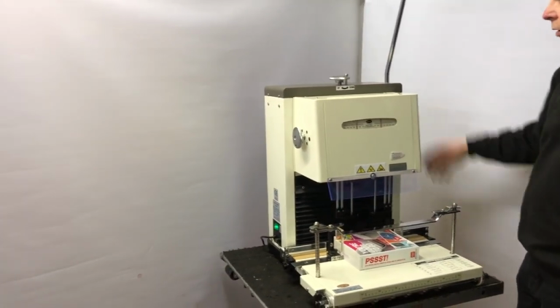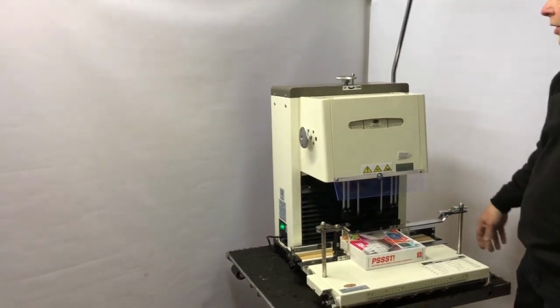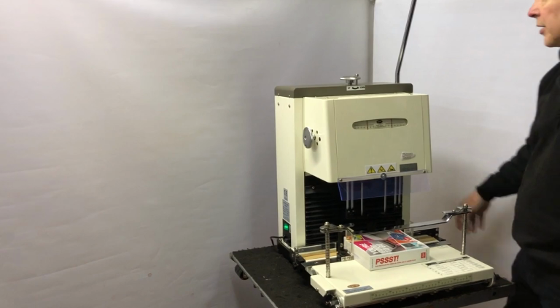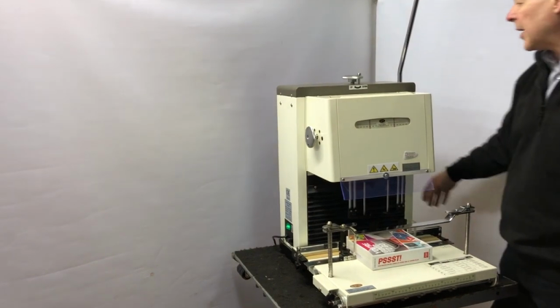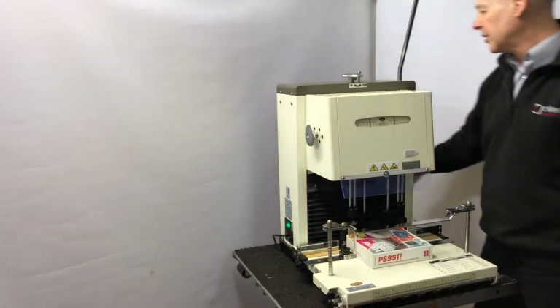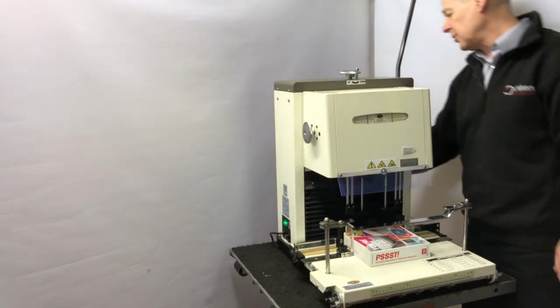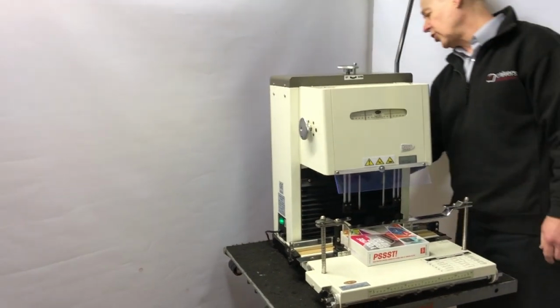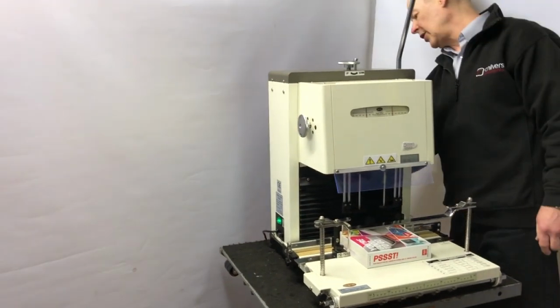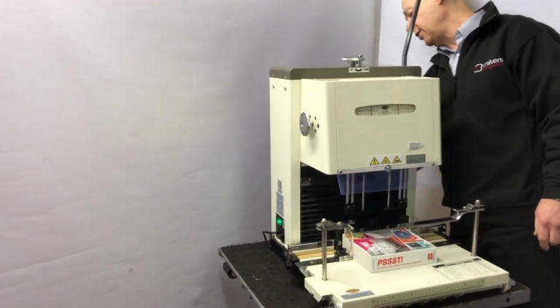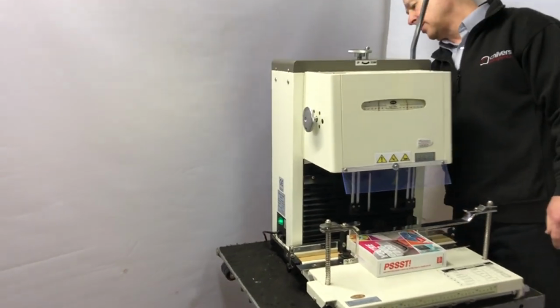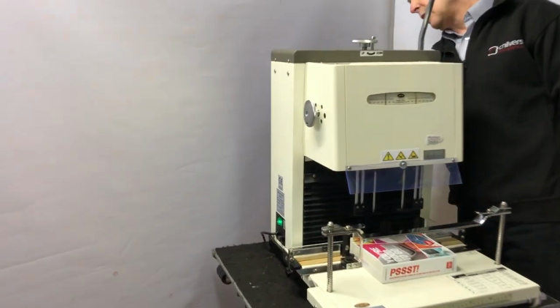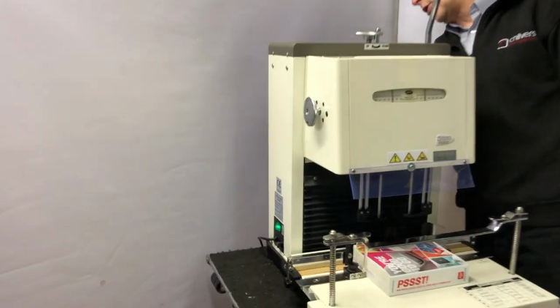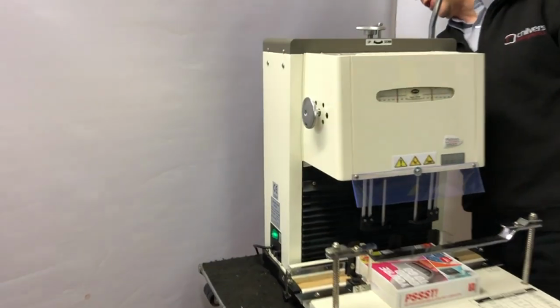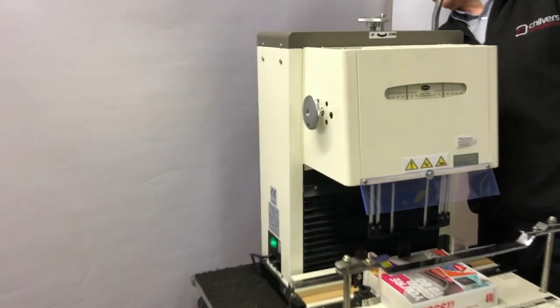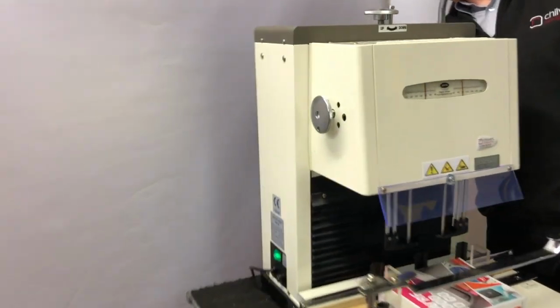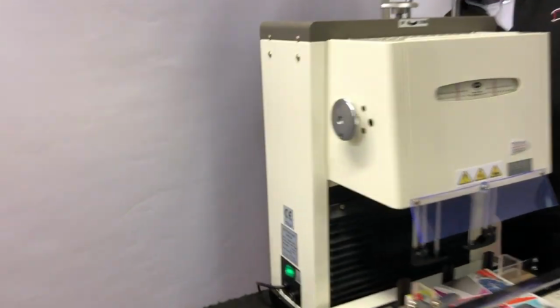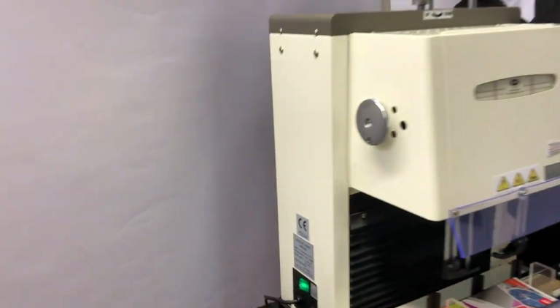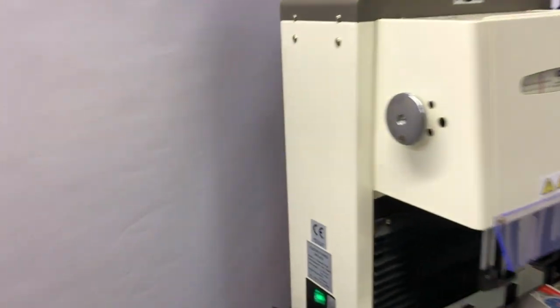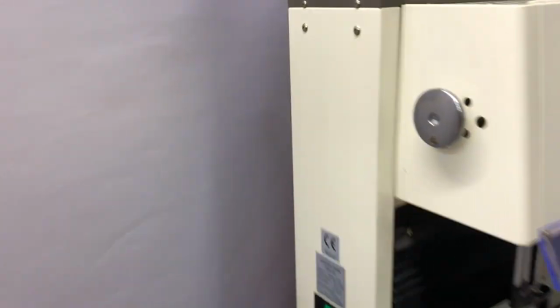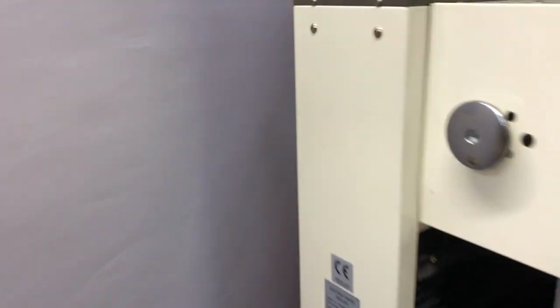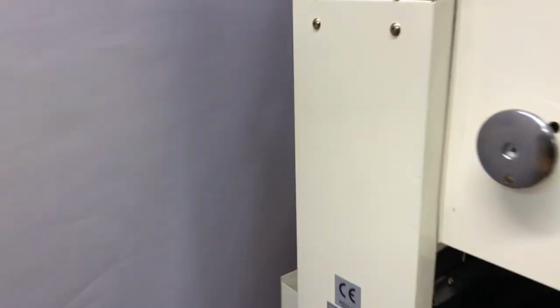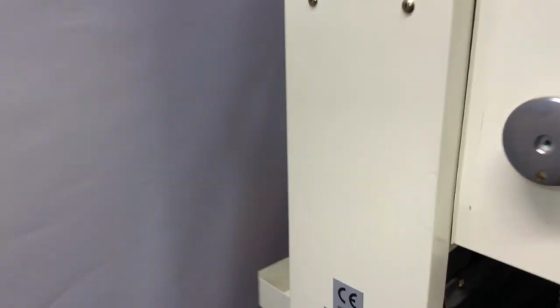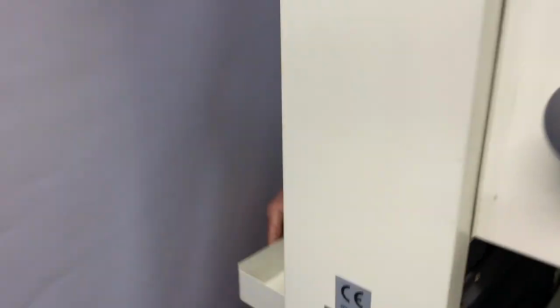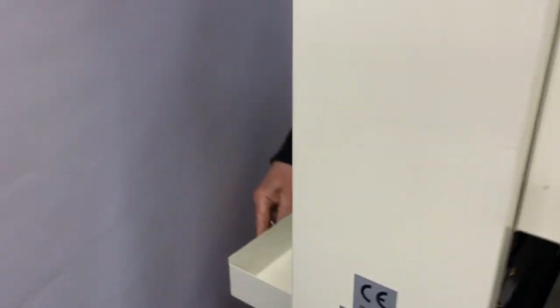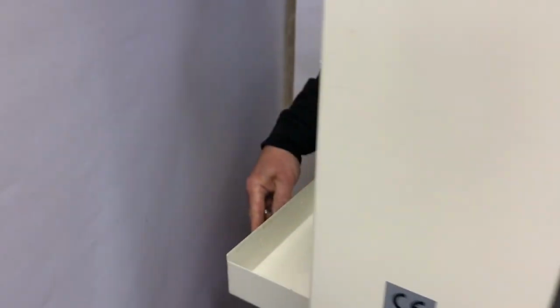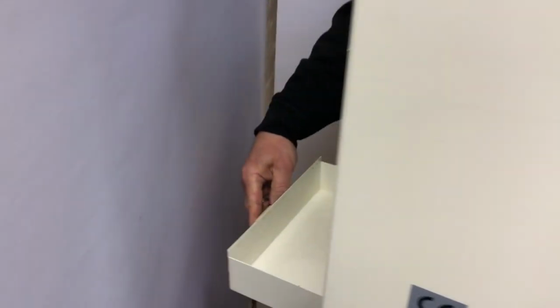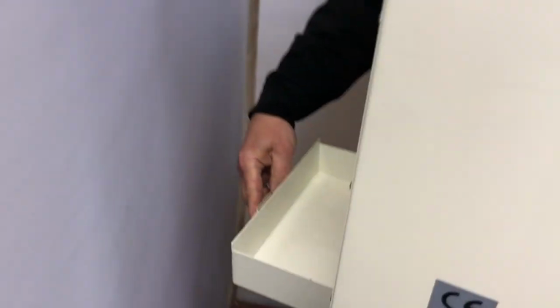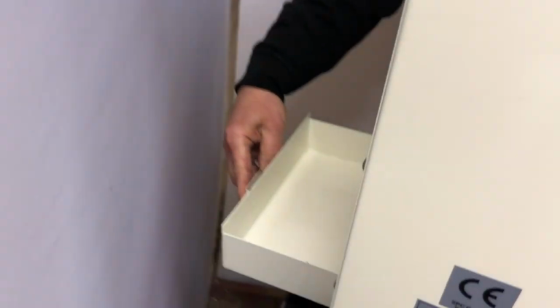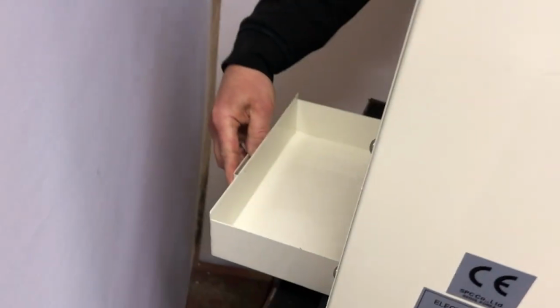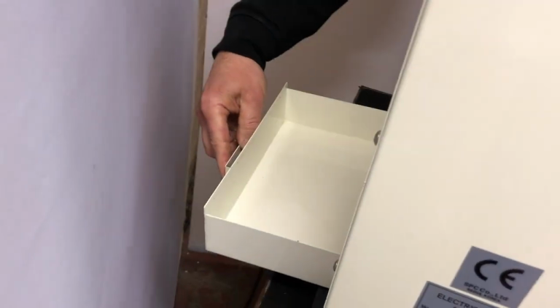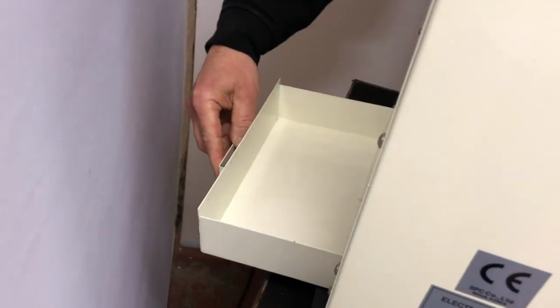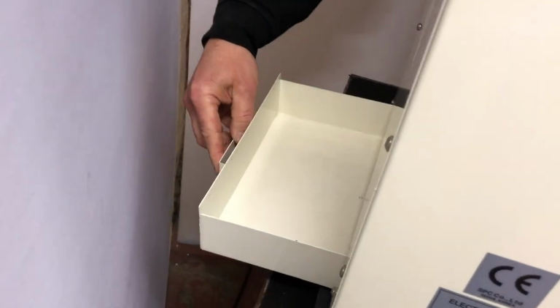Around the back of the machine, we just have a large tip-inch drawer that just pulls out like so.